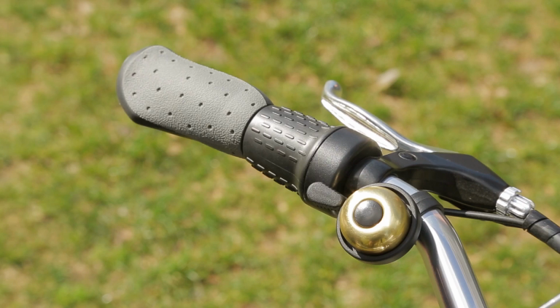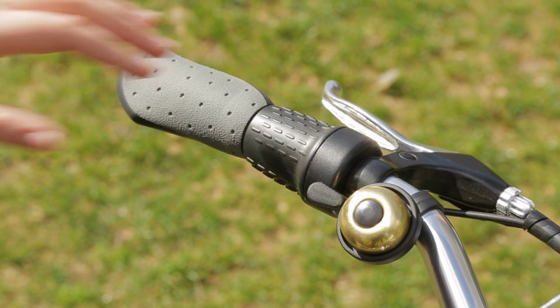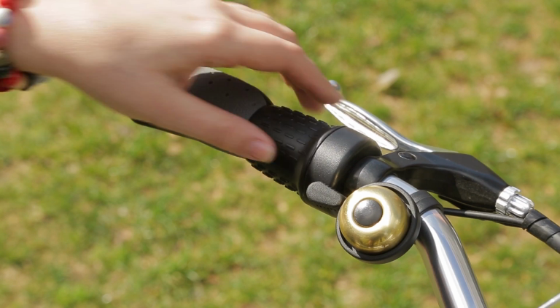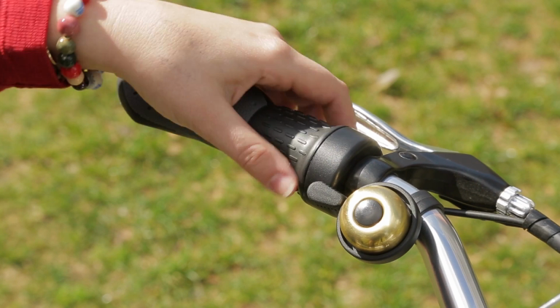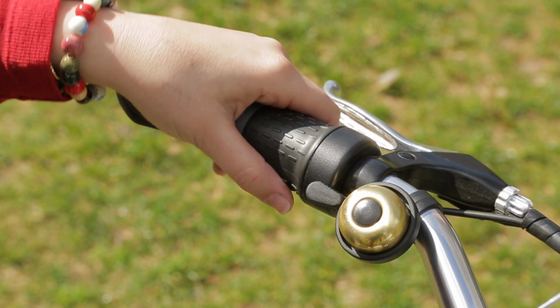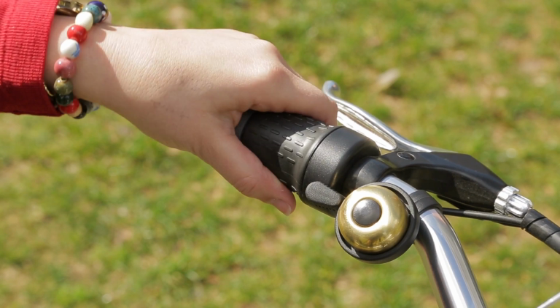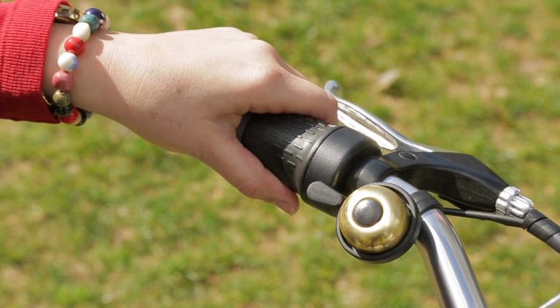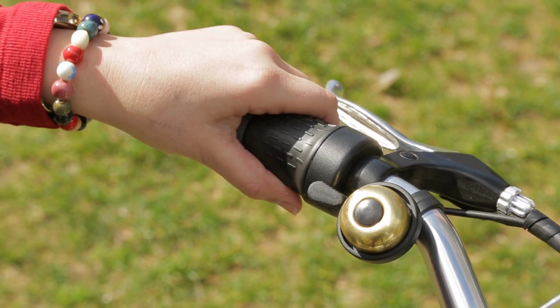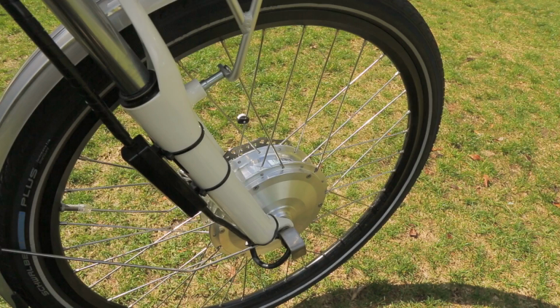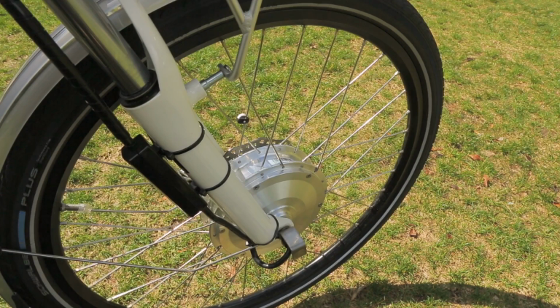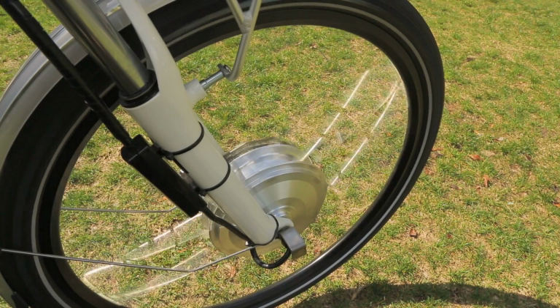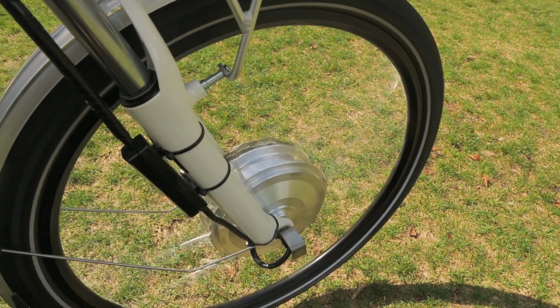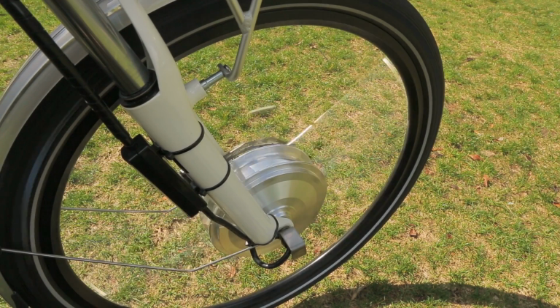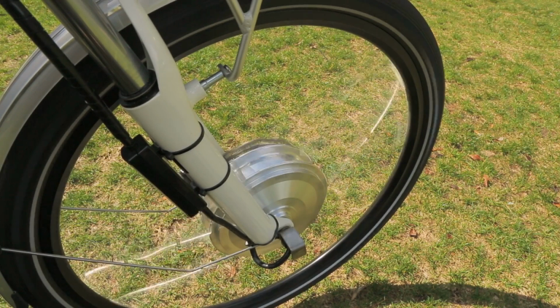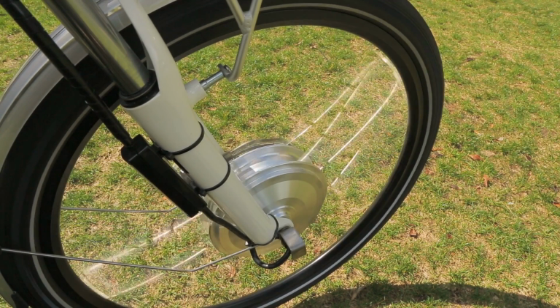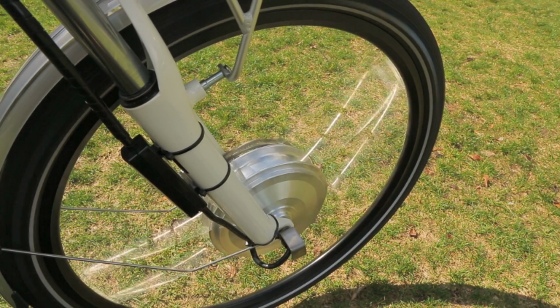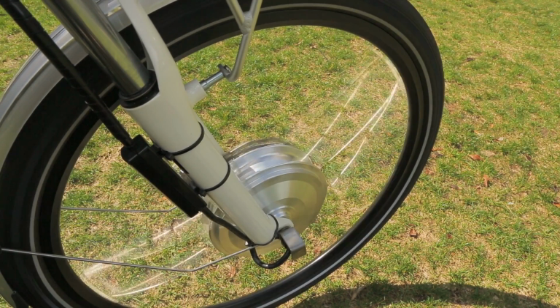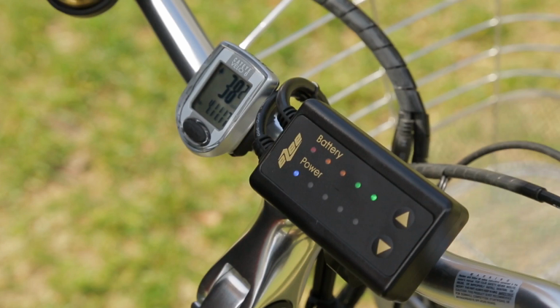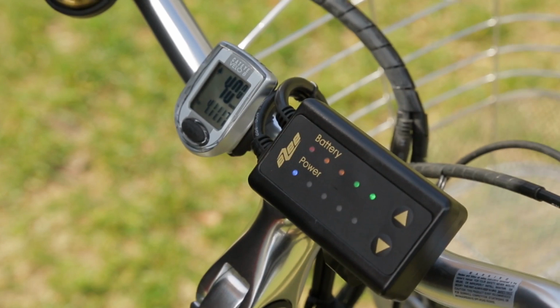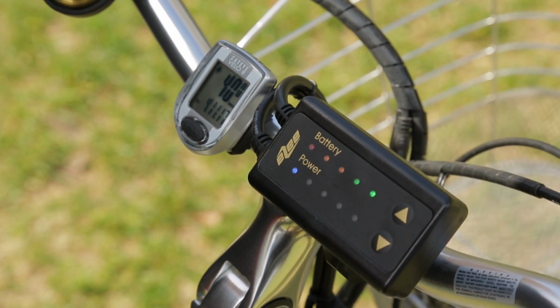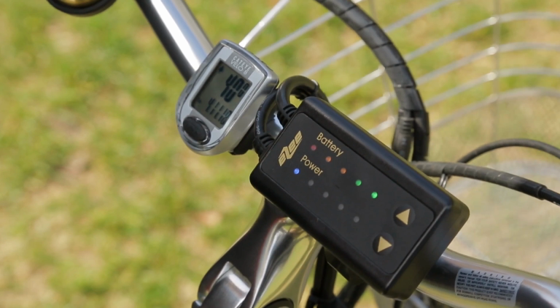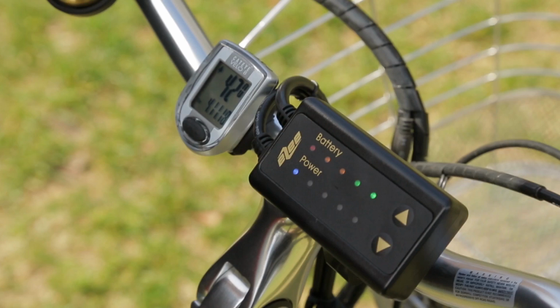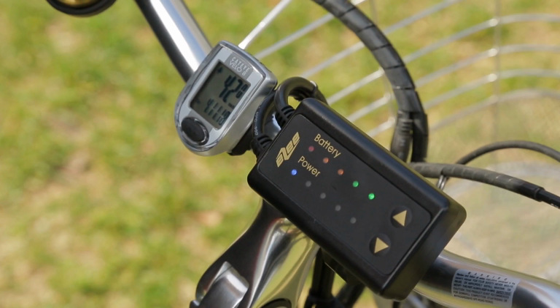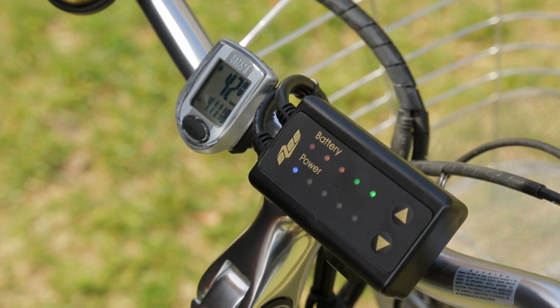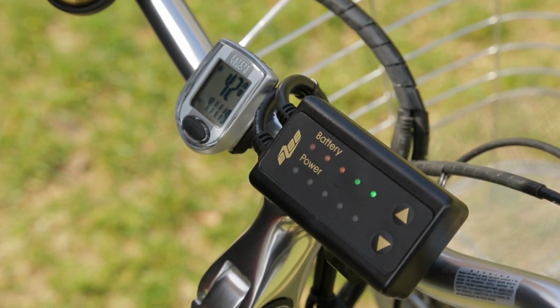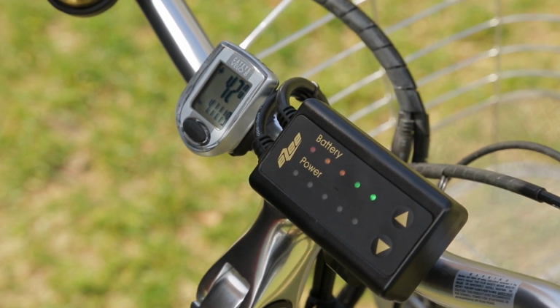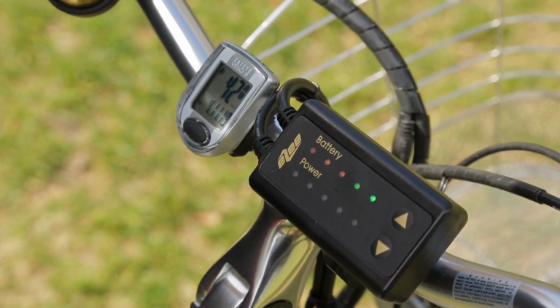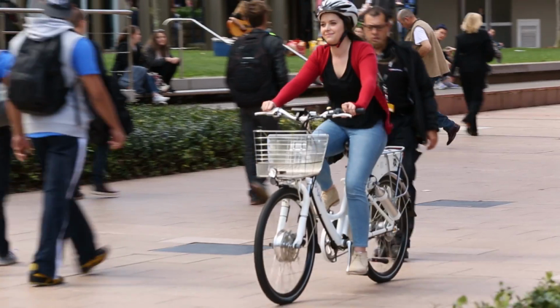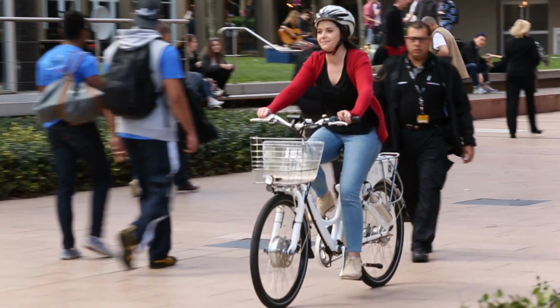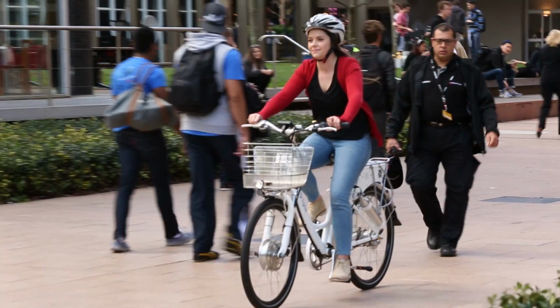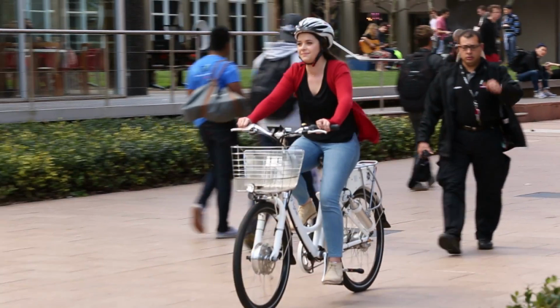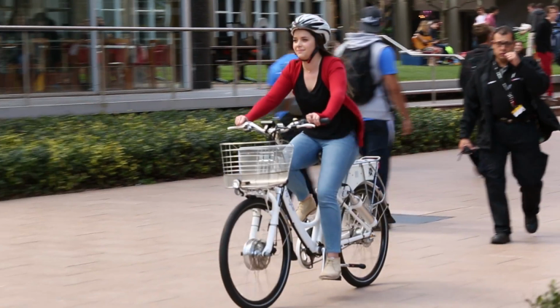The beauty of it is that you never need to recharge a battery. The hydrogen canister, you can just recharge it in about 30 minutes.